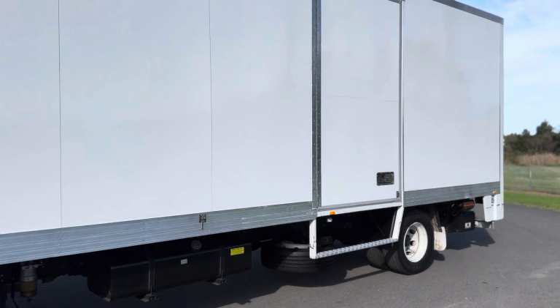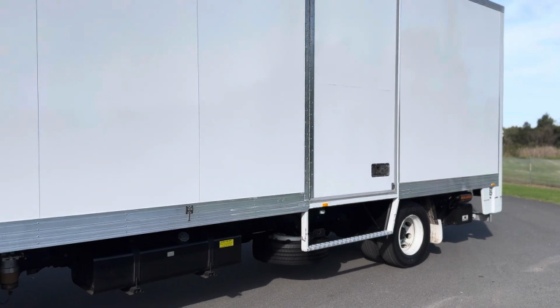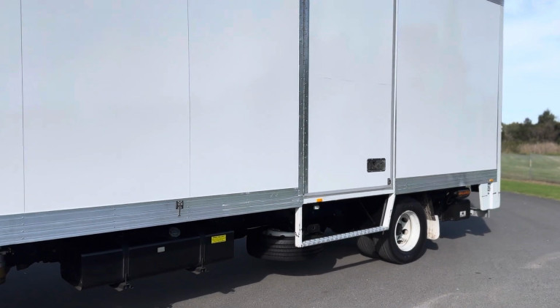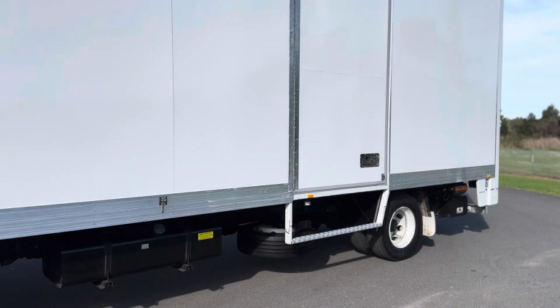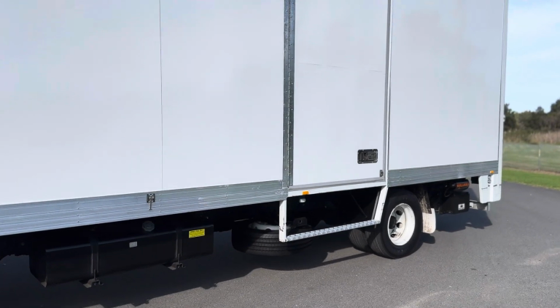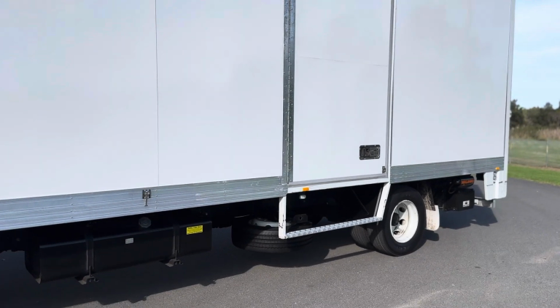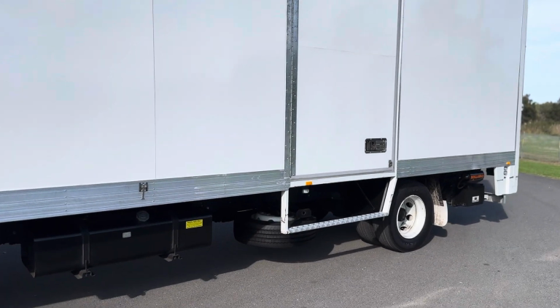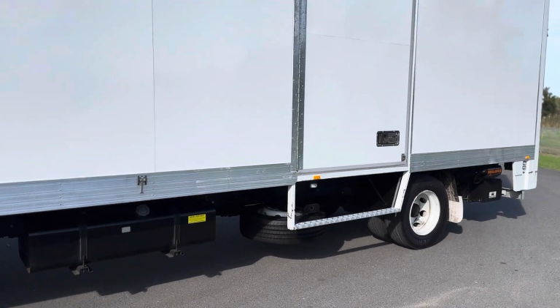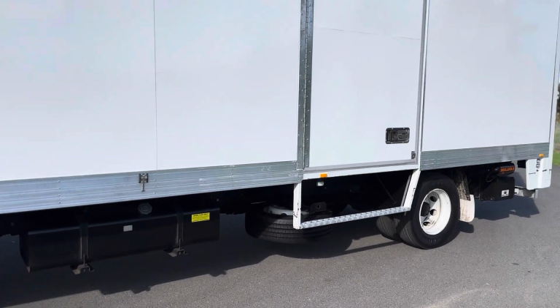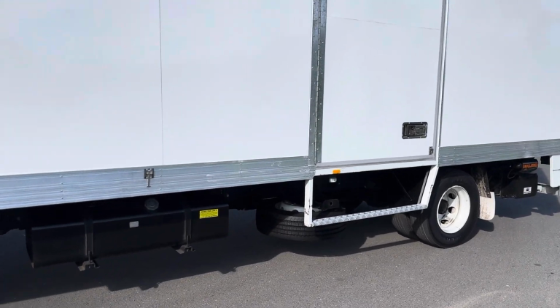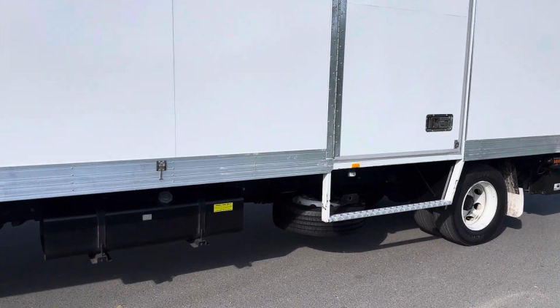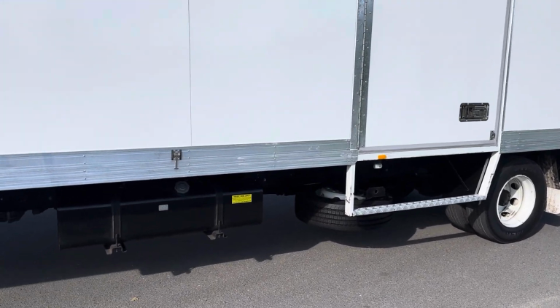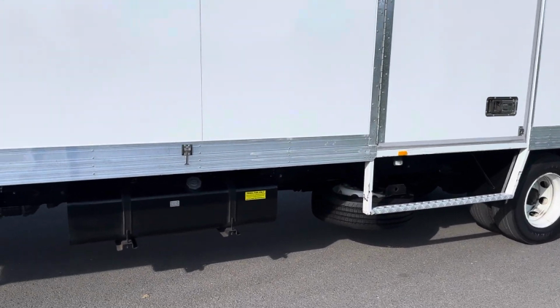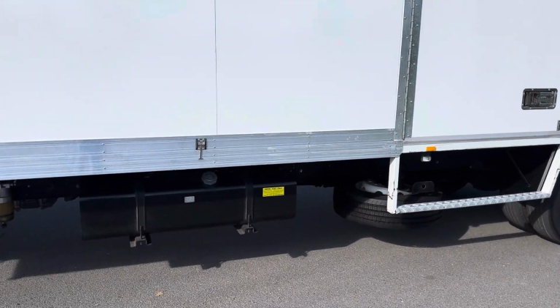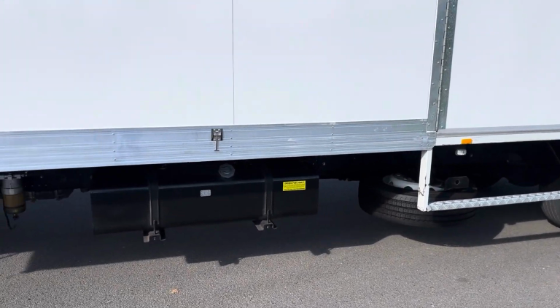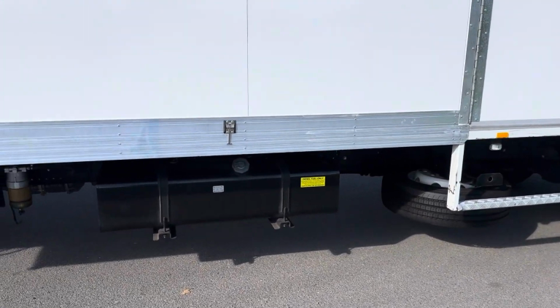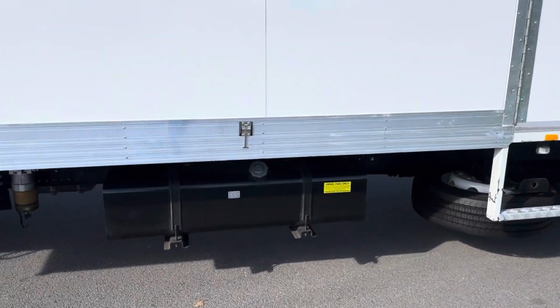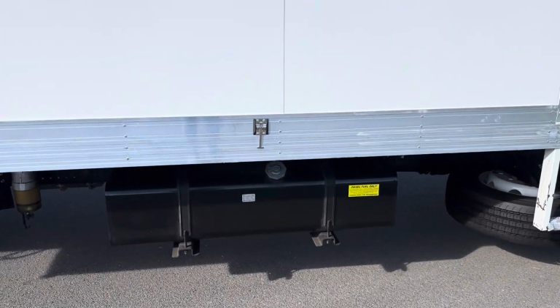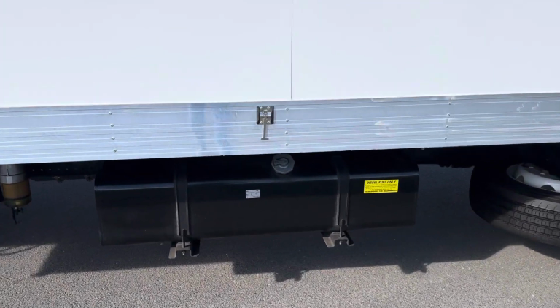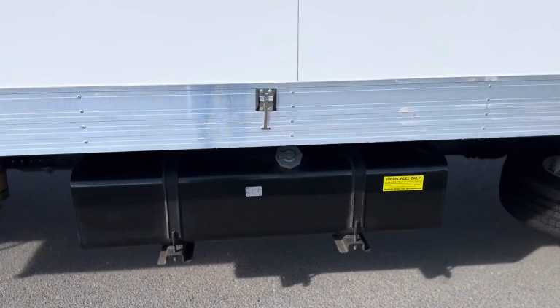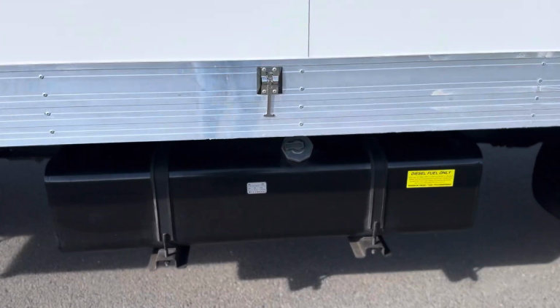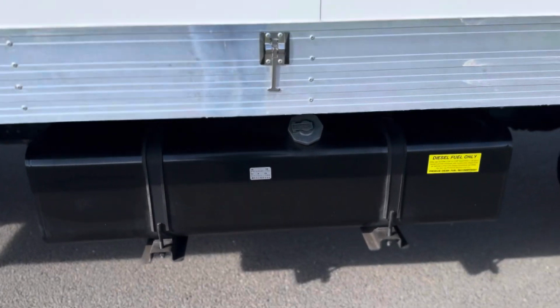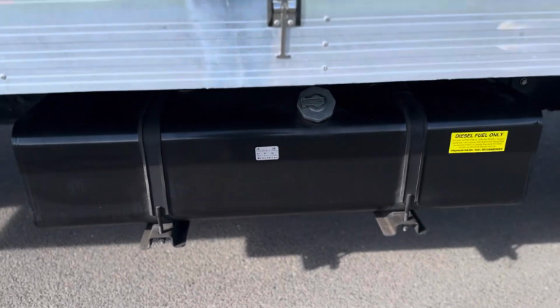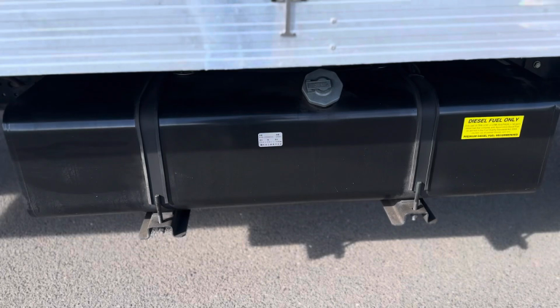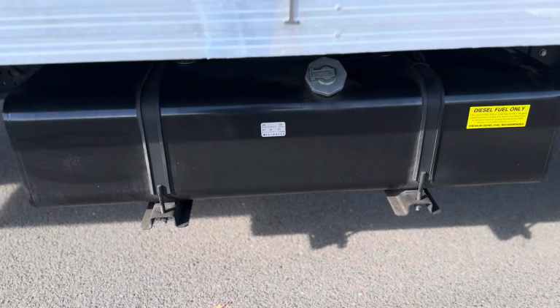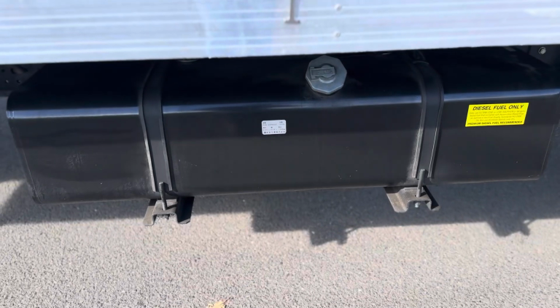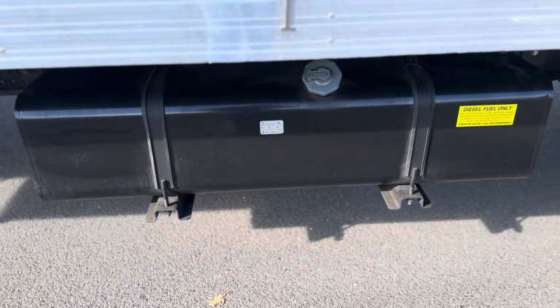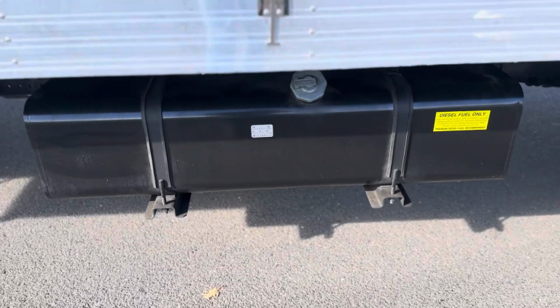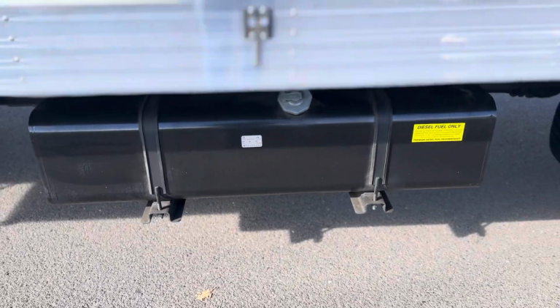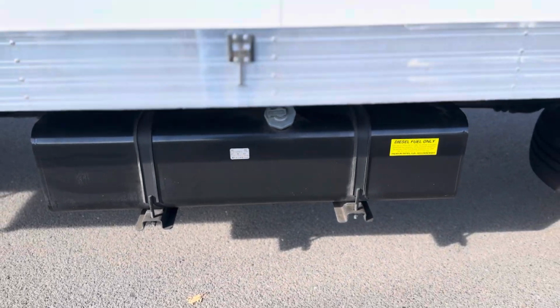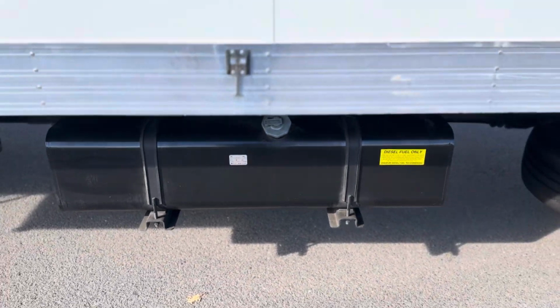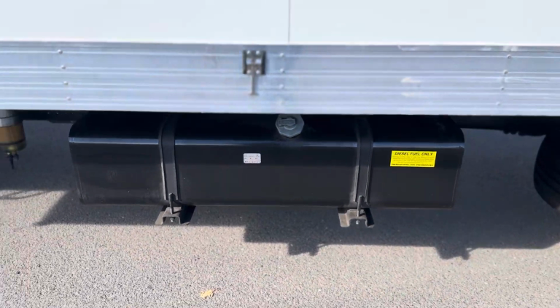Internal access door, 200 litre diesel fuel tank.